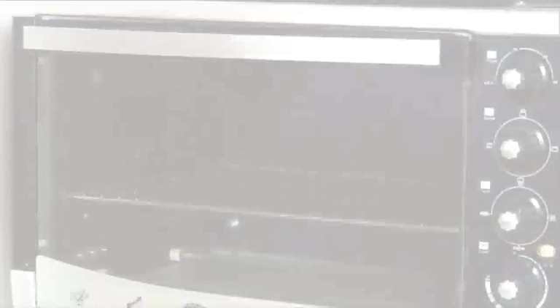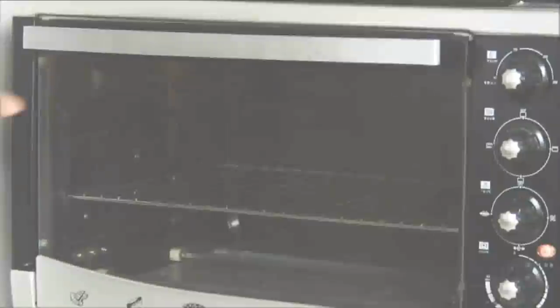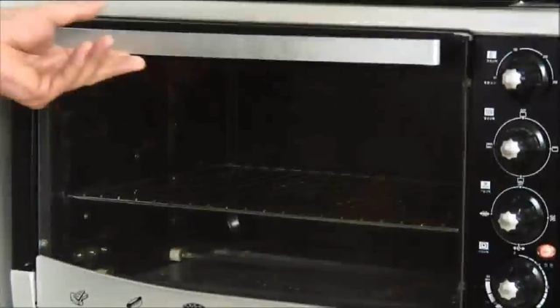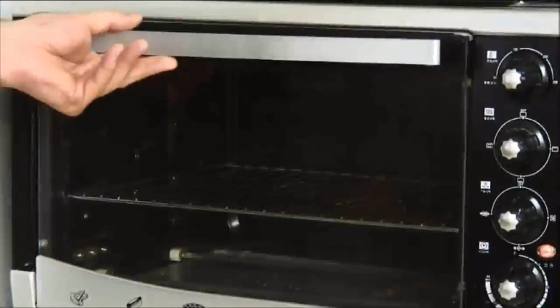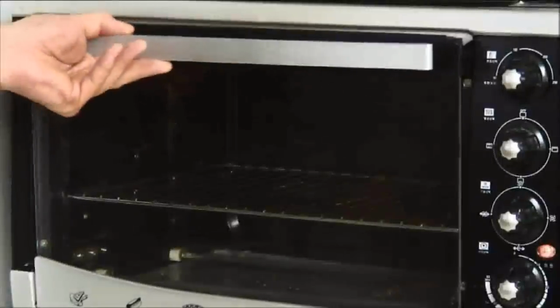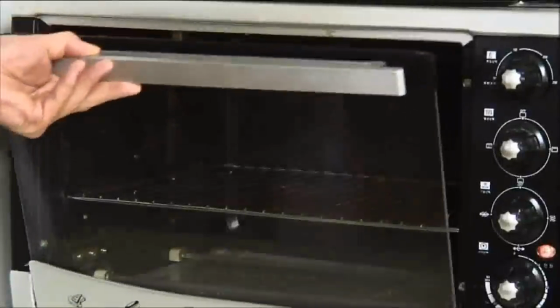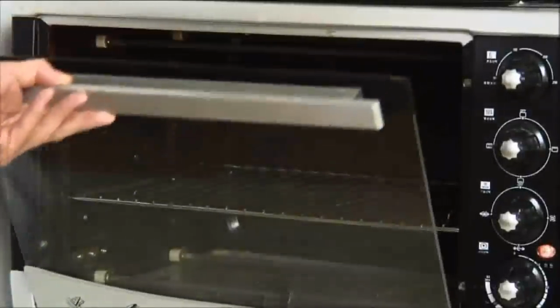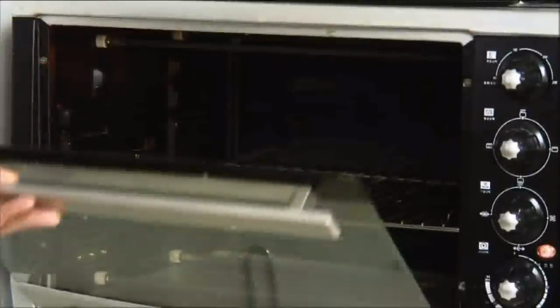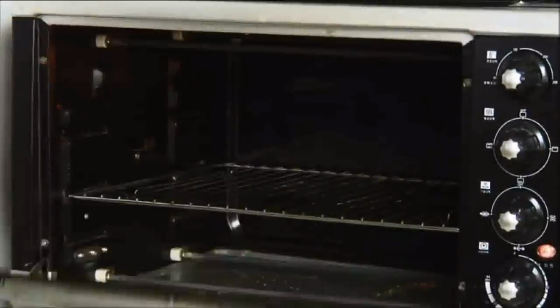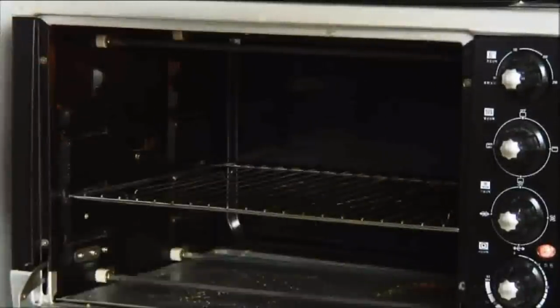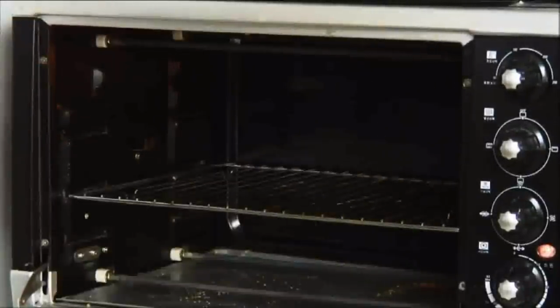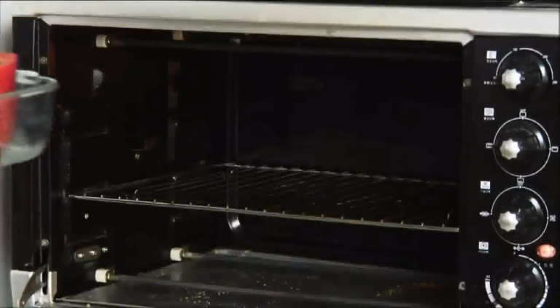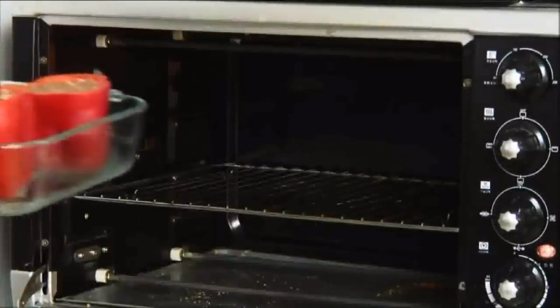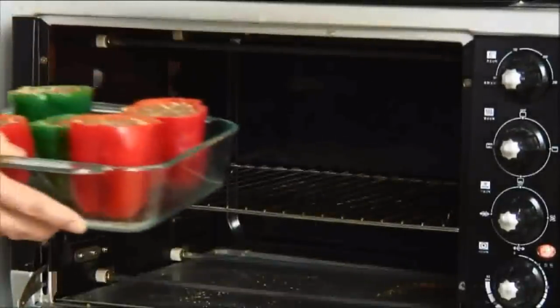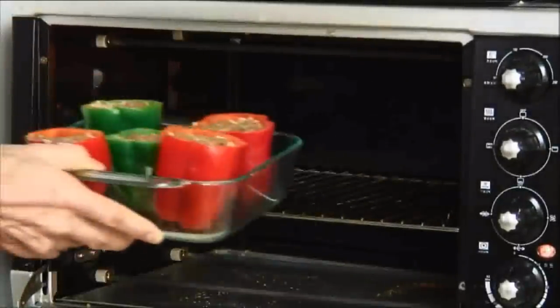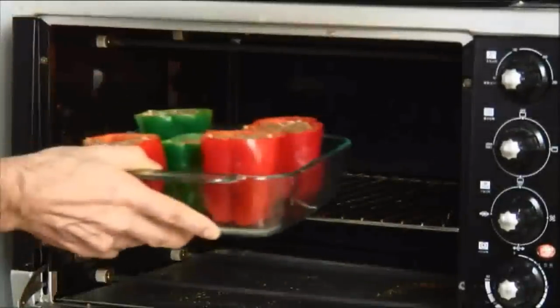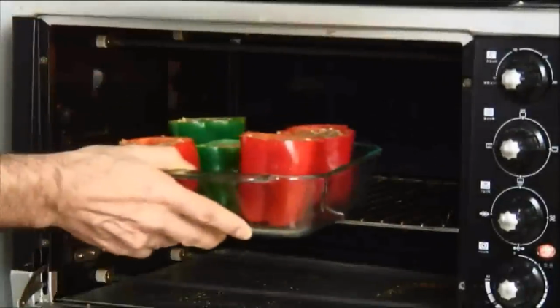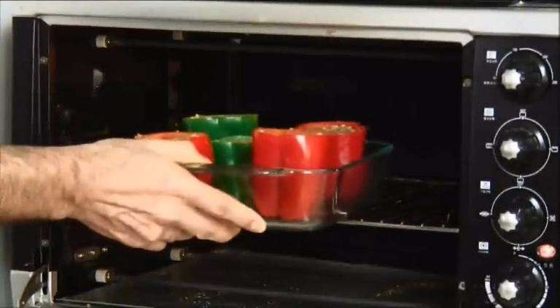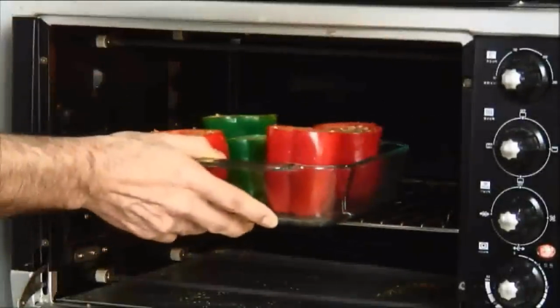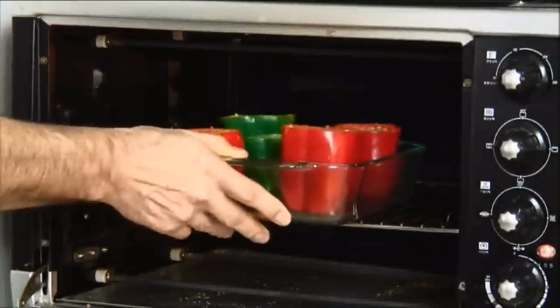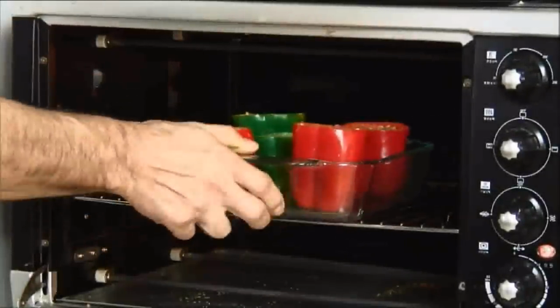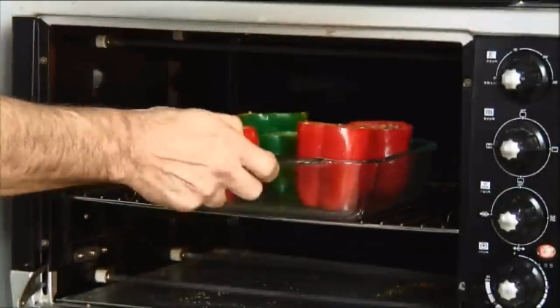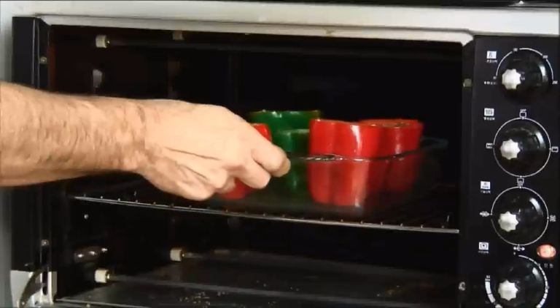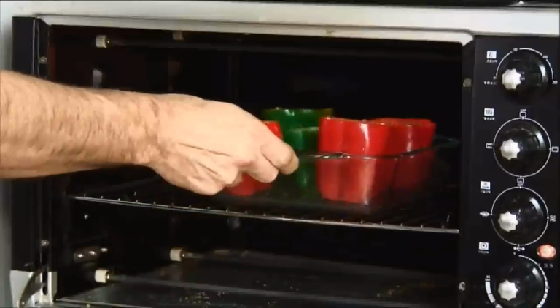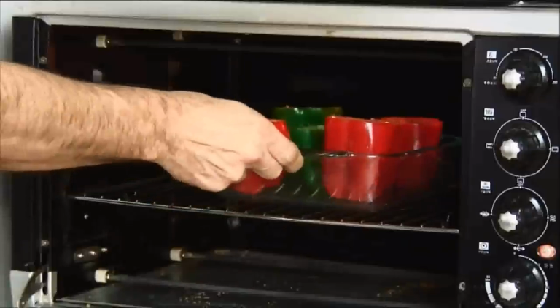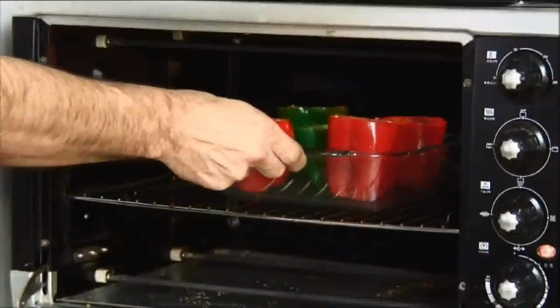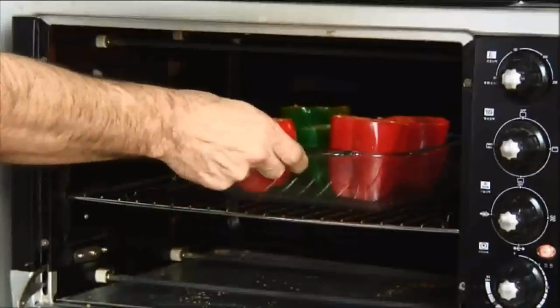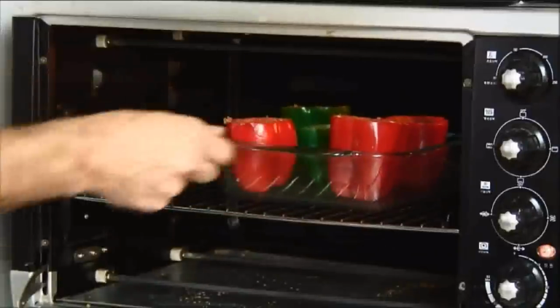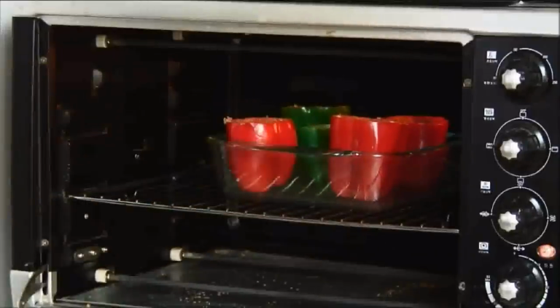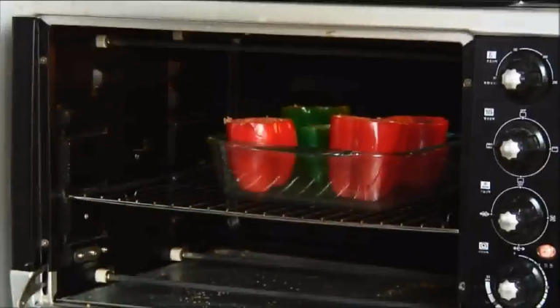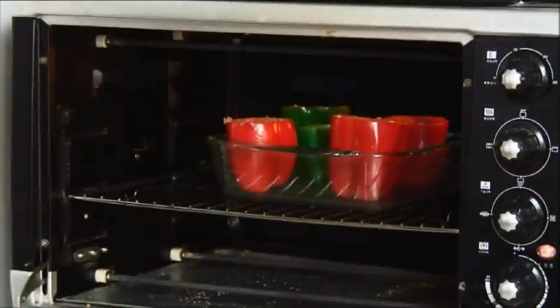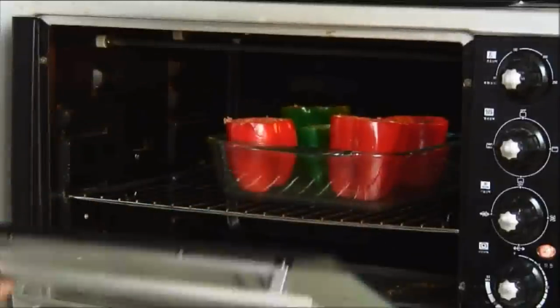Now that our peppers are stuffed, I'm going to slip them into a 350-degree preheated oven for 25 minutes.